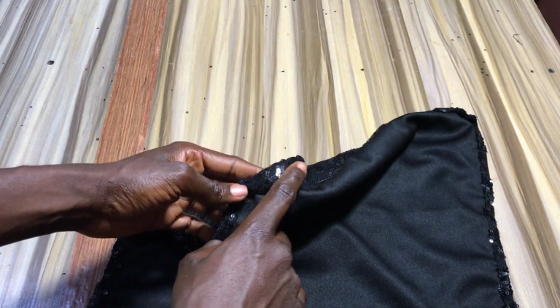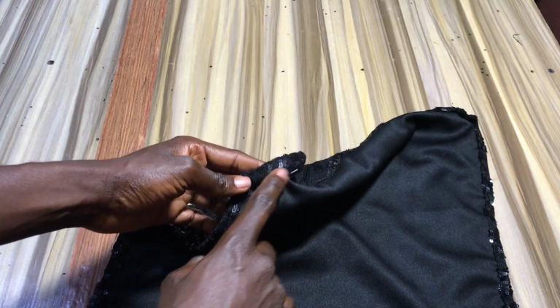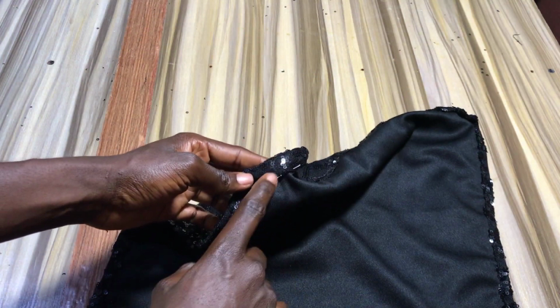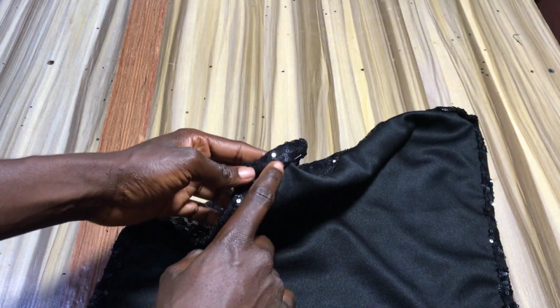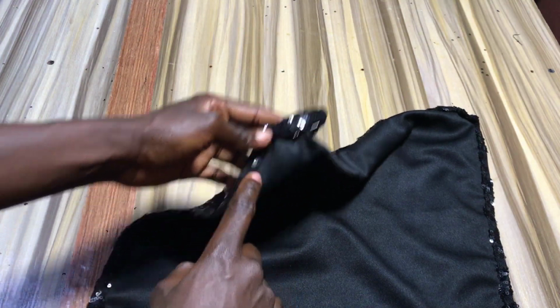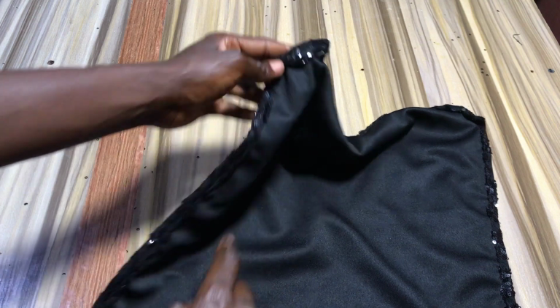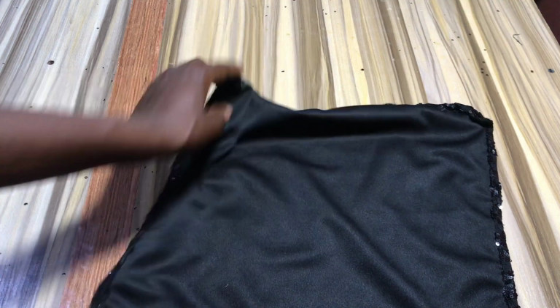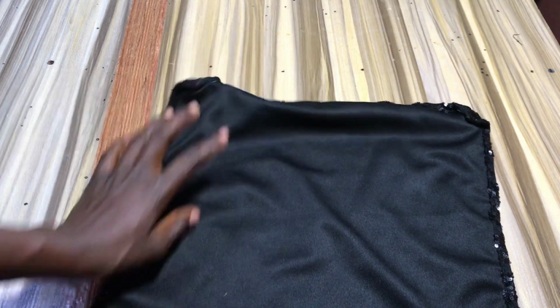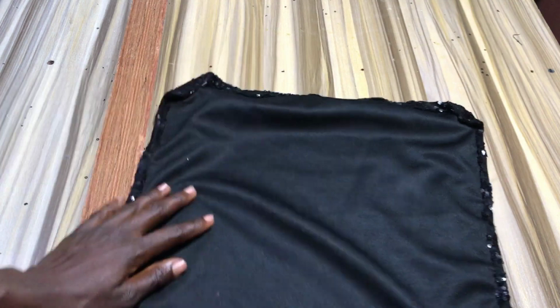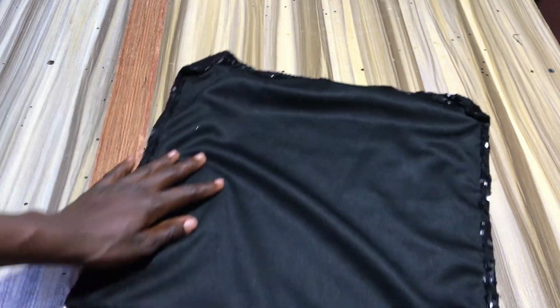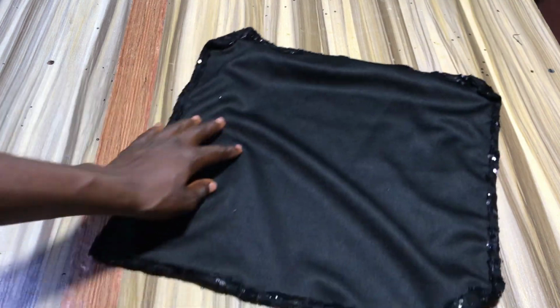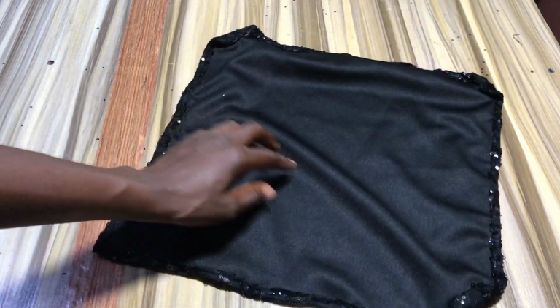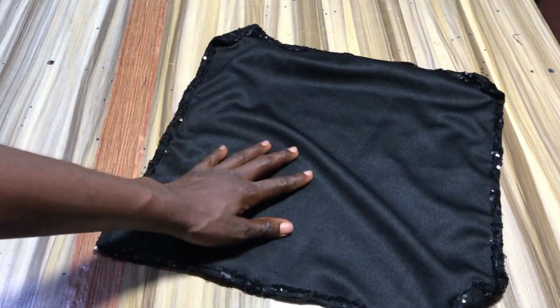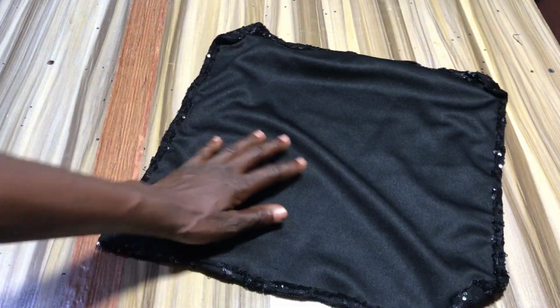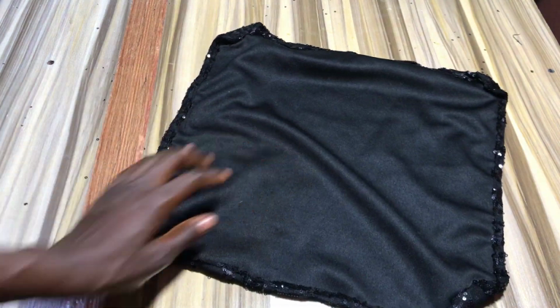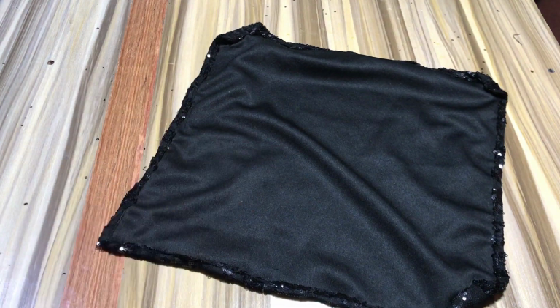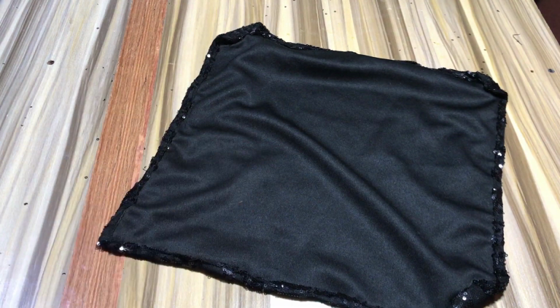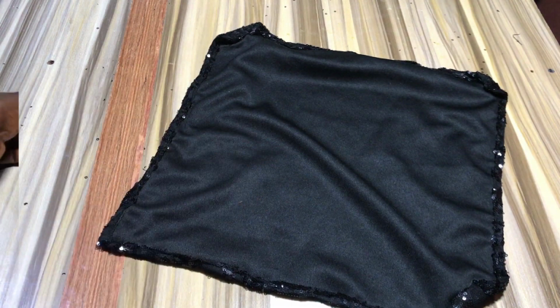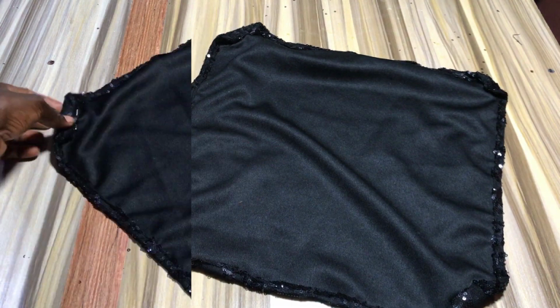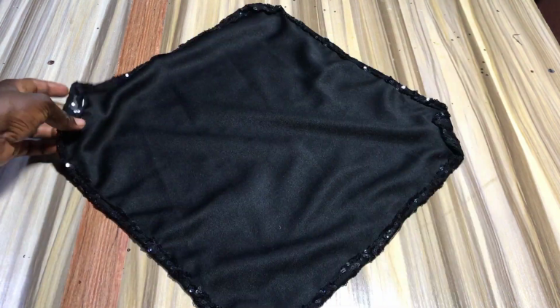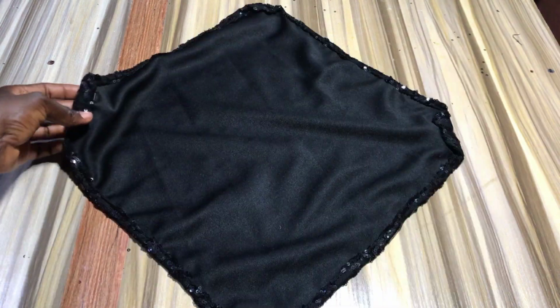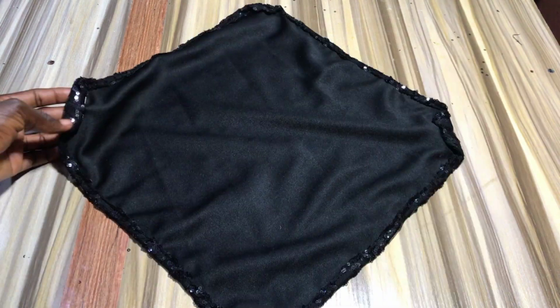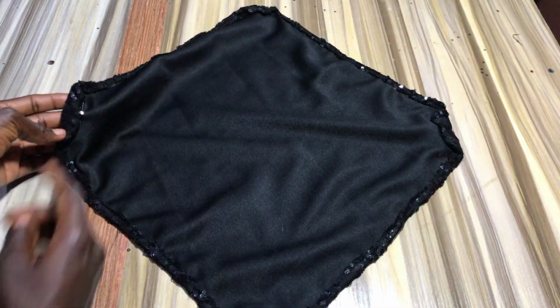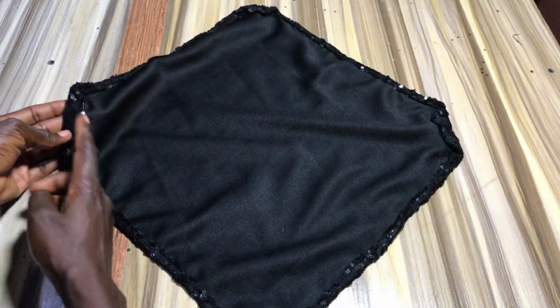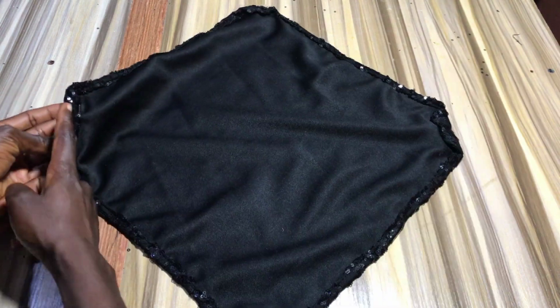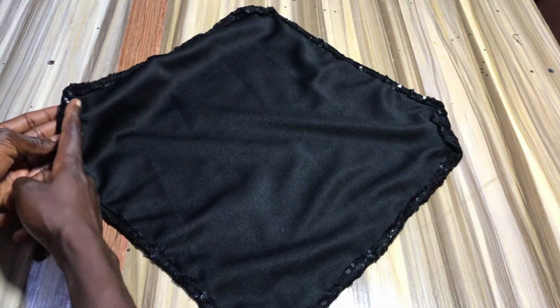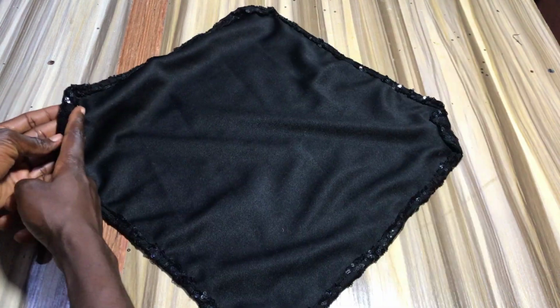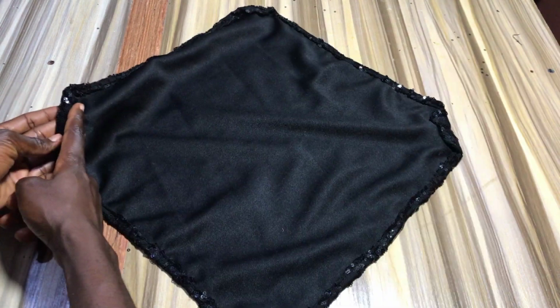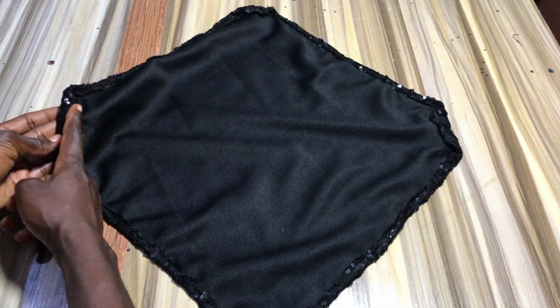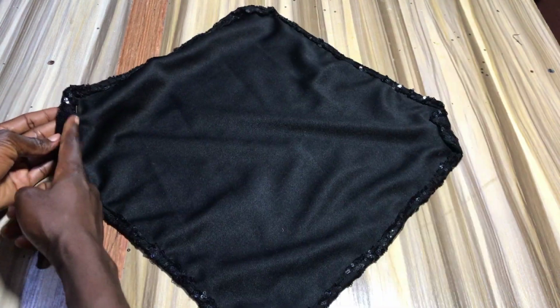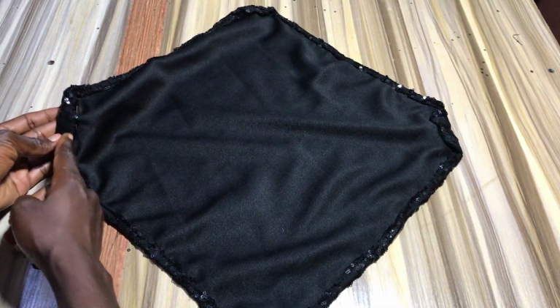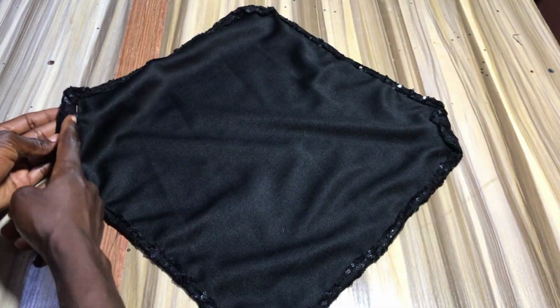Now you want to stitch along the edge of the fold to create a half an inch tunnel.